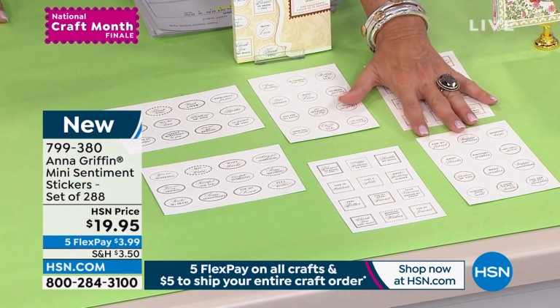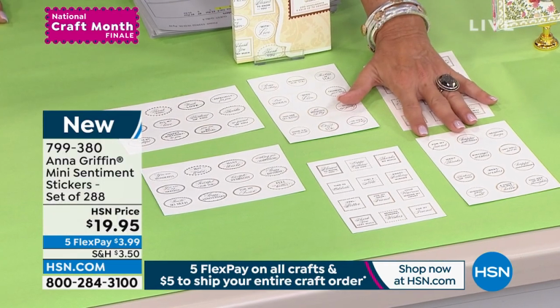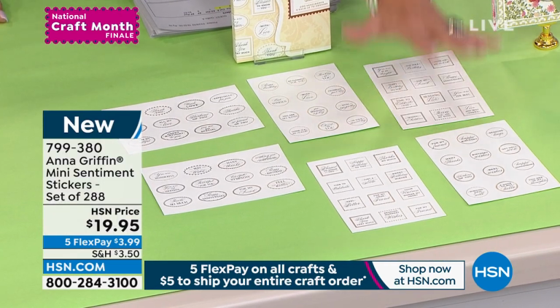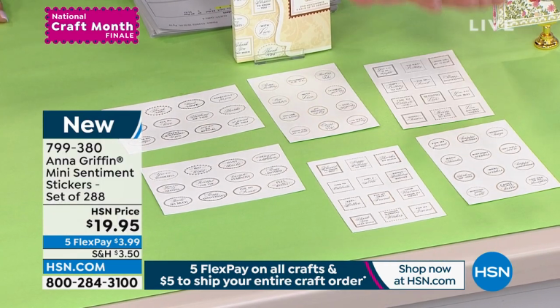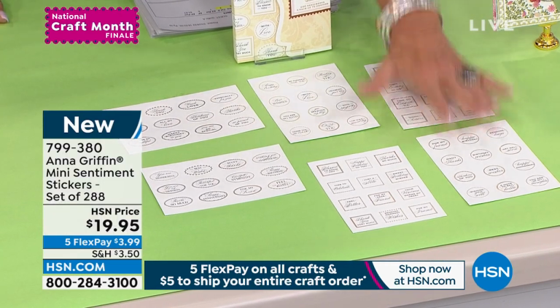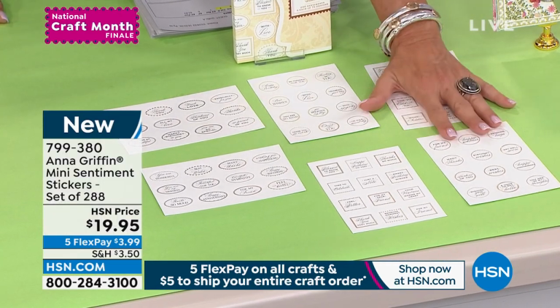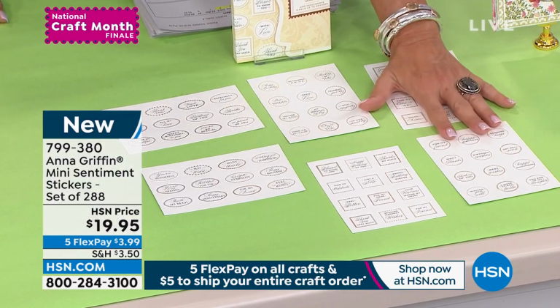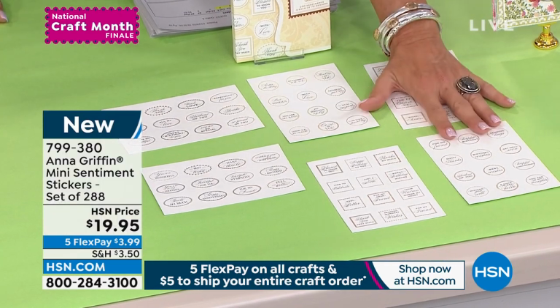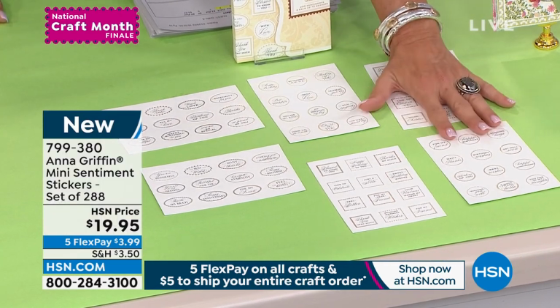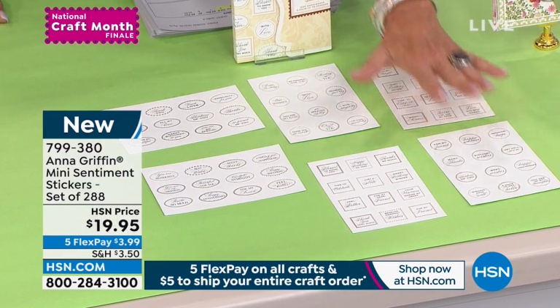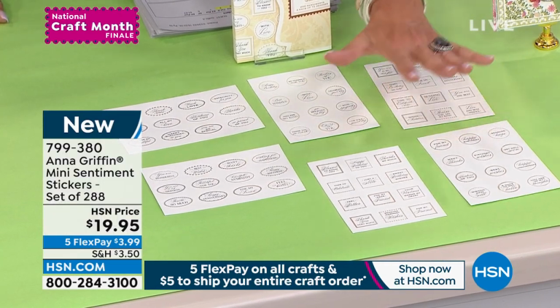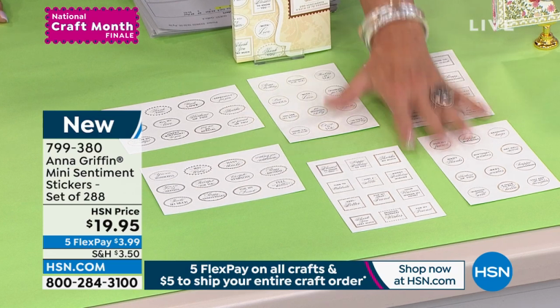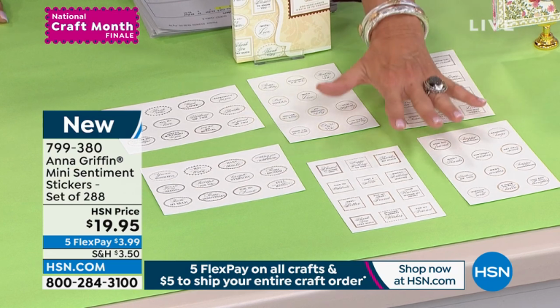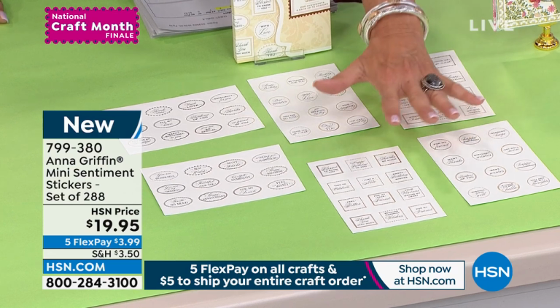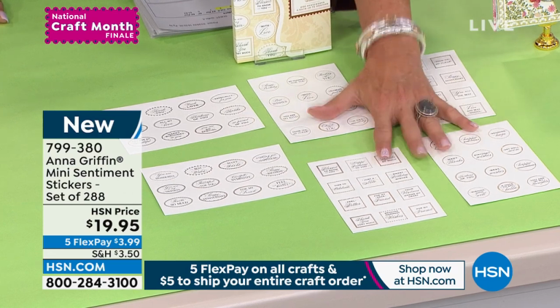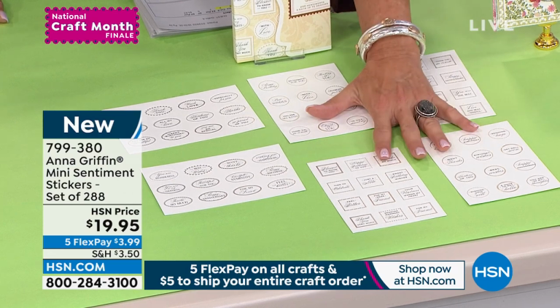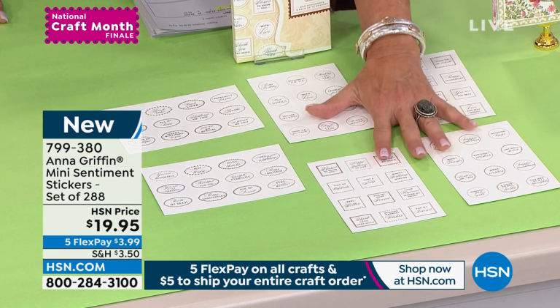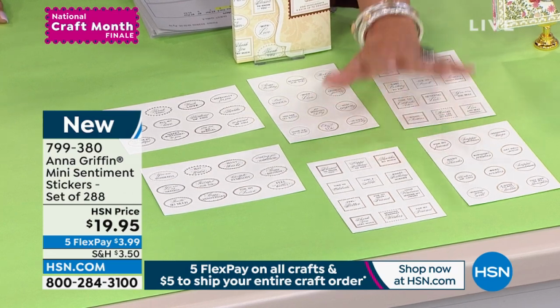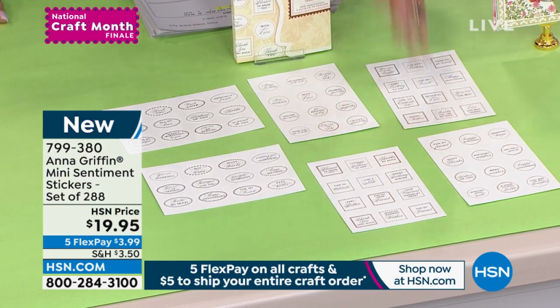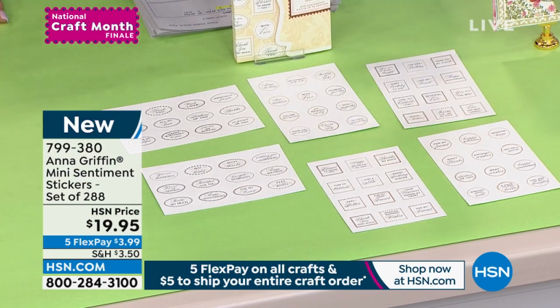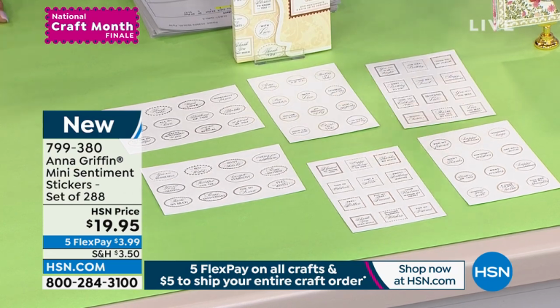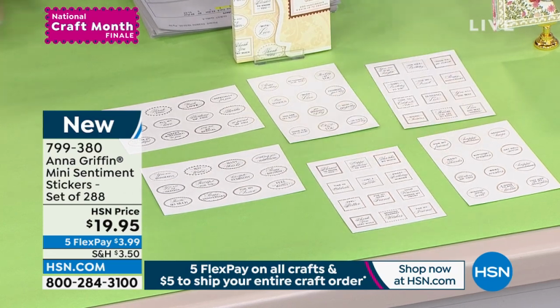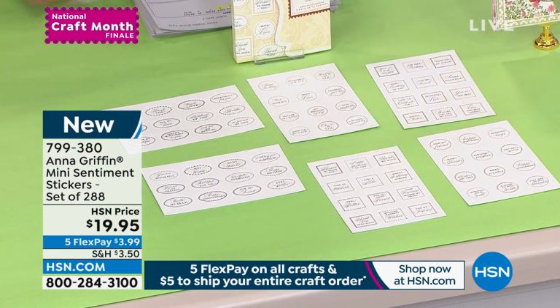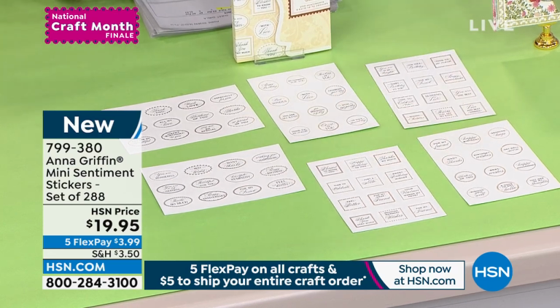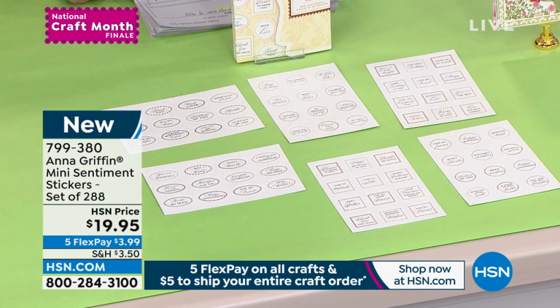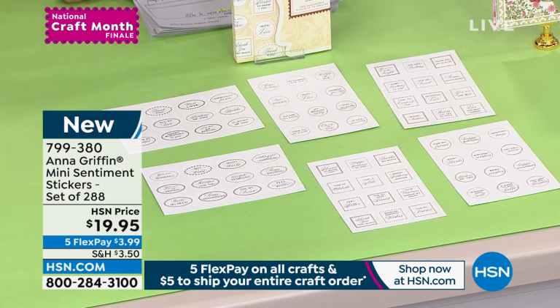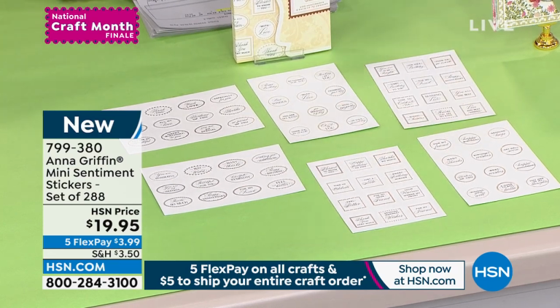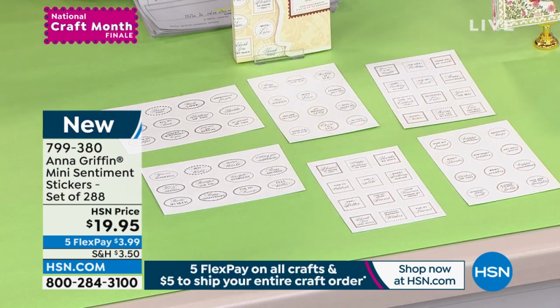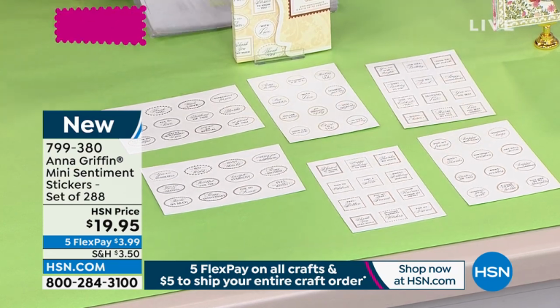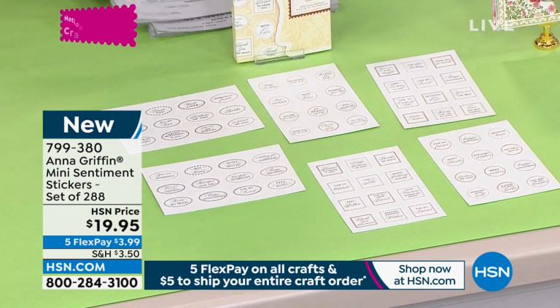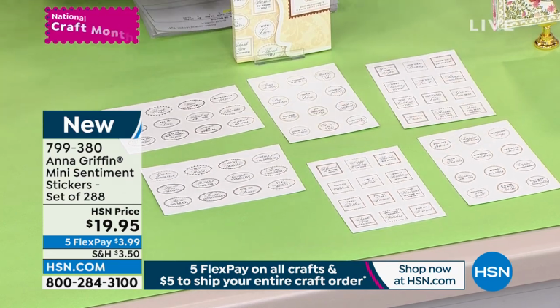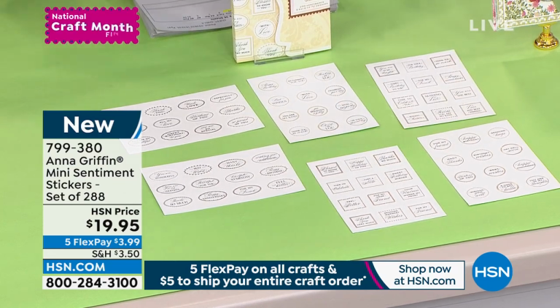Okay, half the quantity of the mini stickers is already gone in the first airing — we've got to move on.